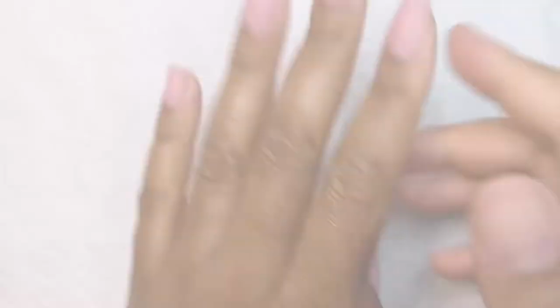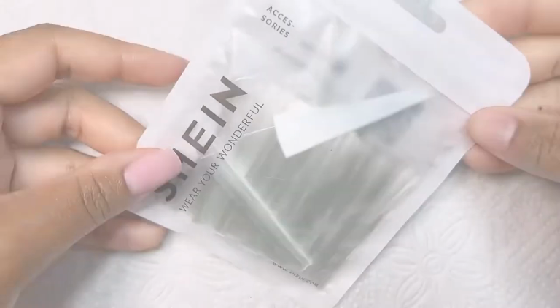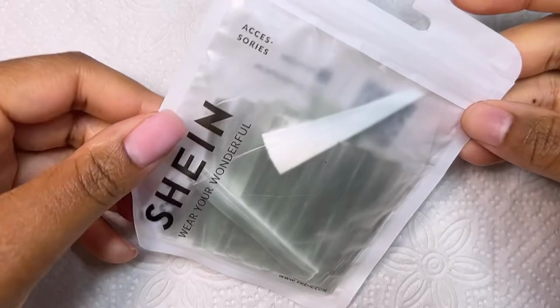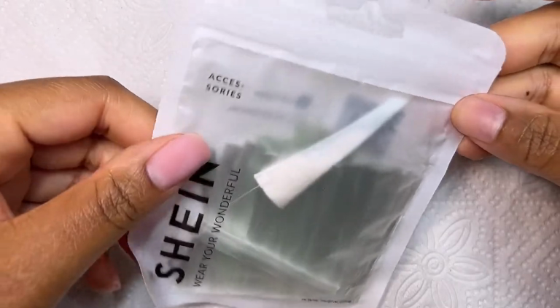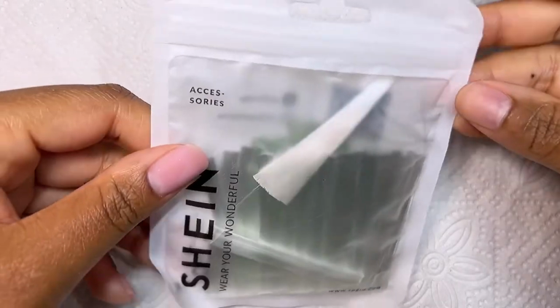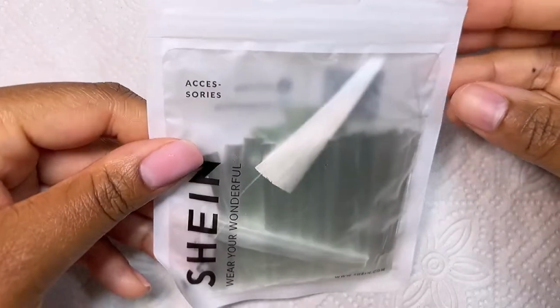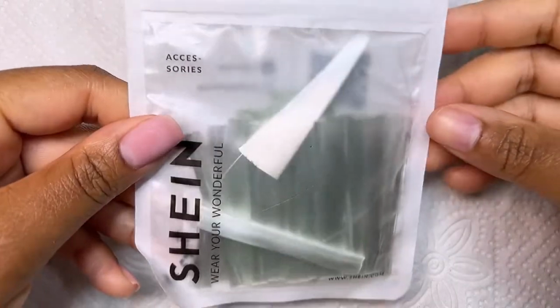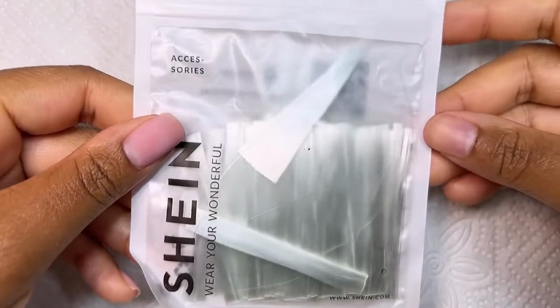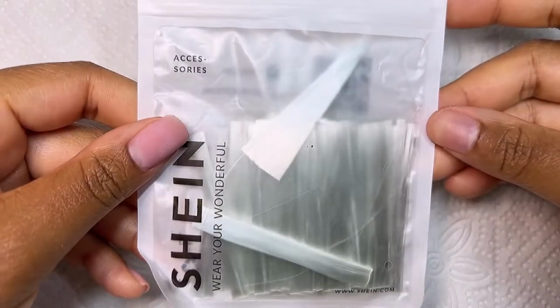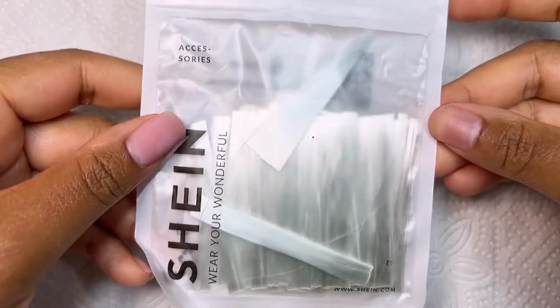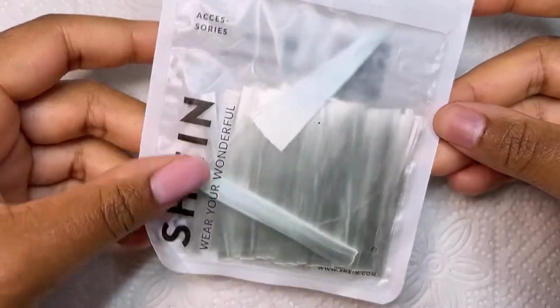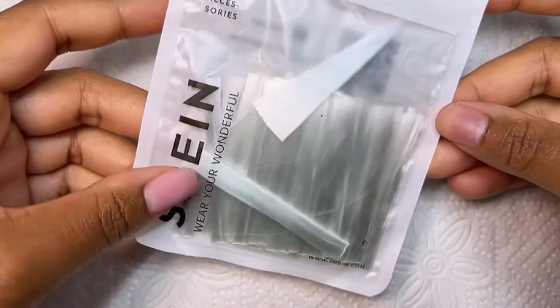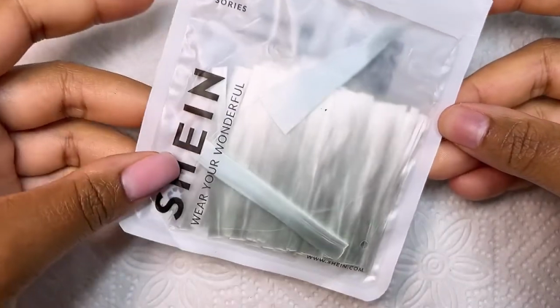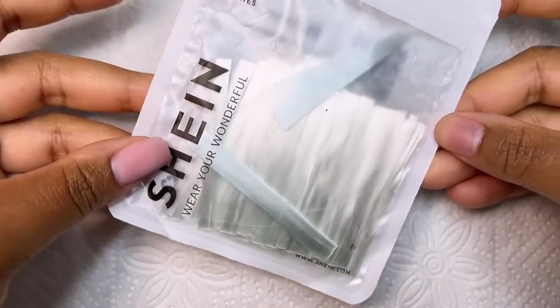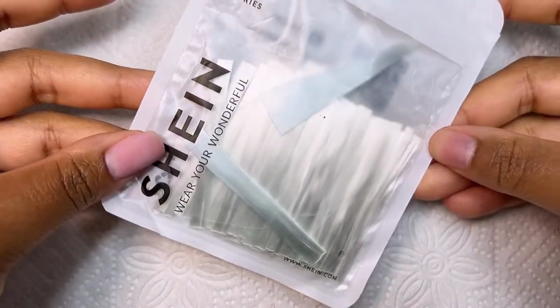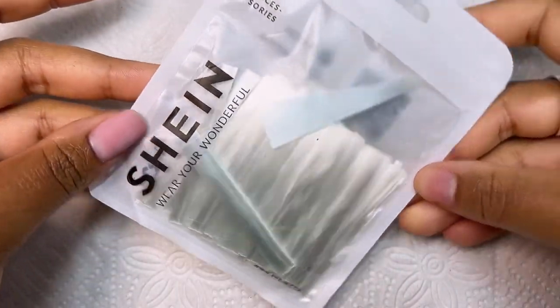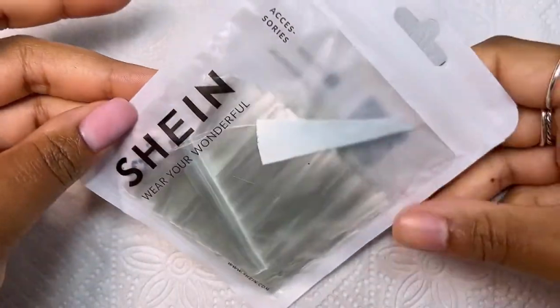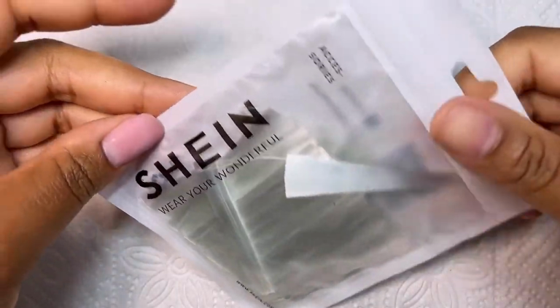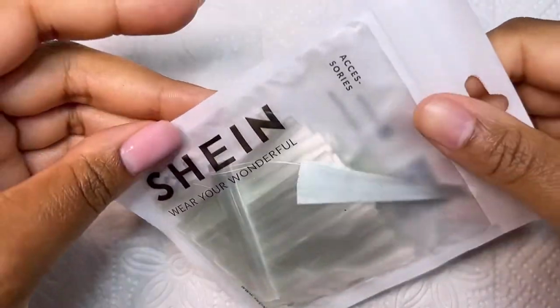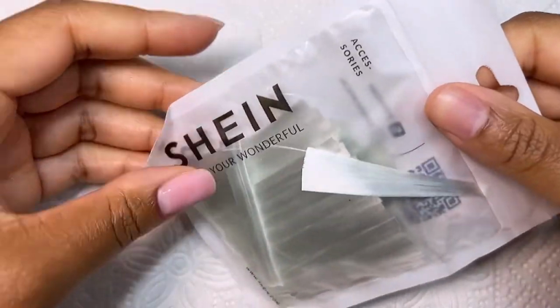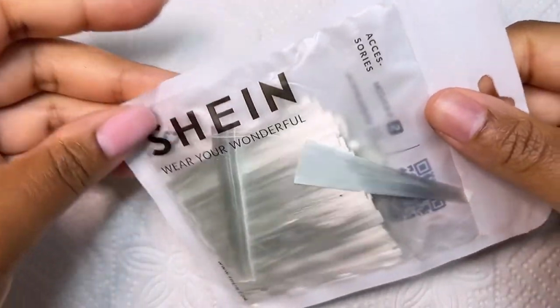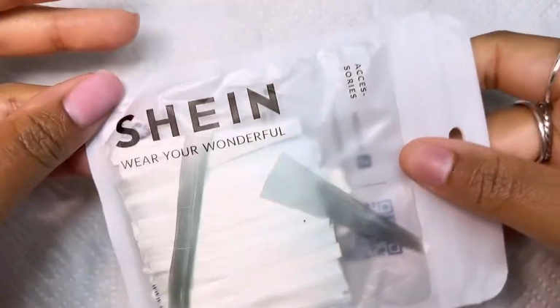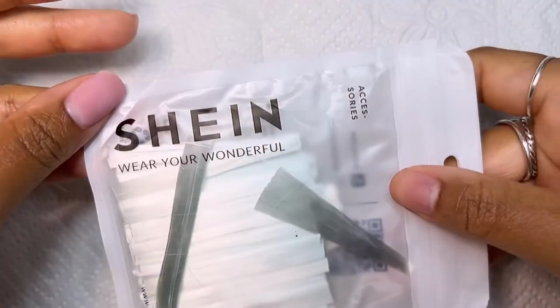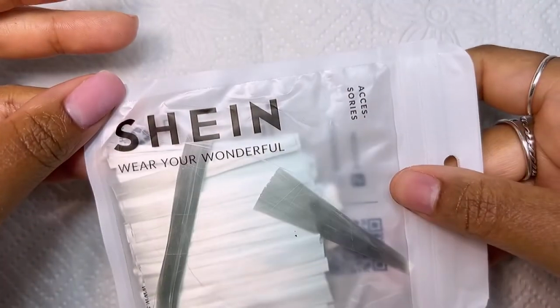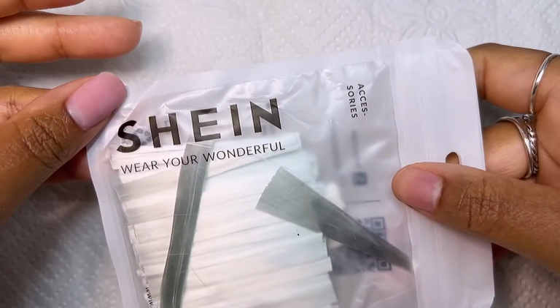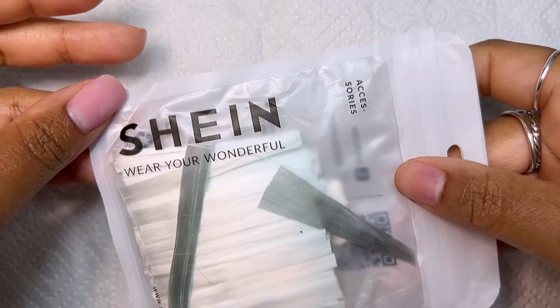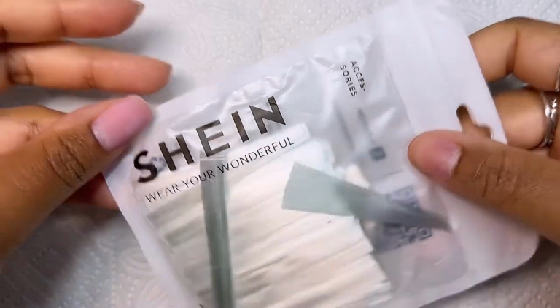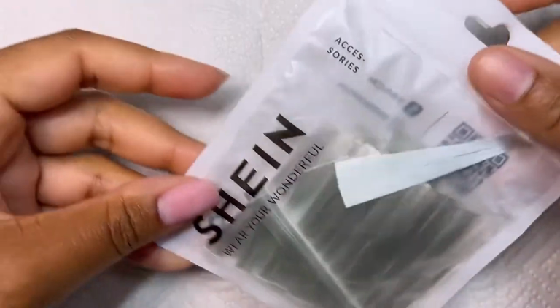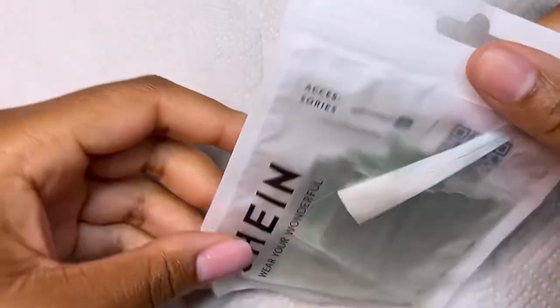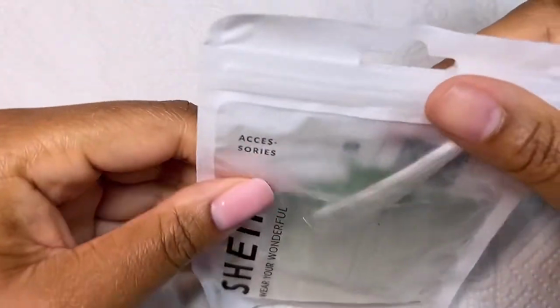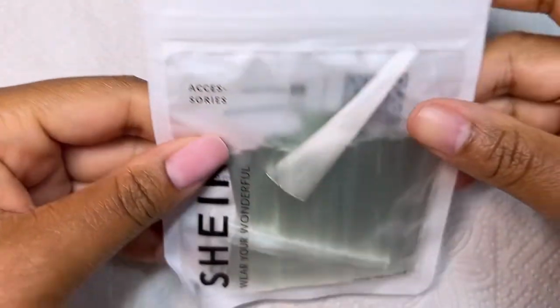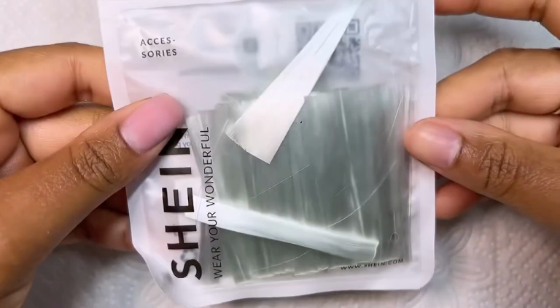I bought this fiberglass from Shein and it was very inexpensive. I'll leave a link in the description box if you guys are interested.